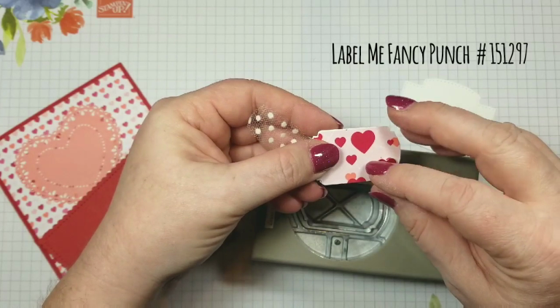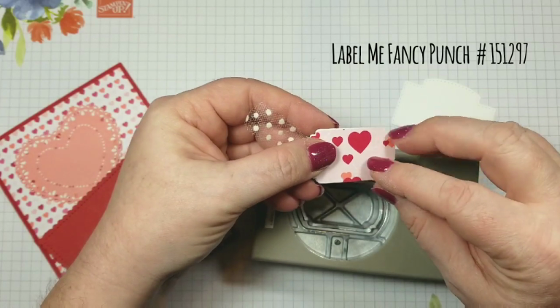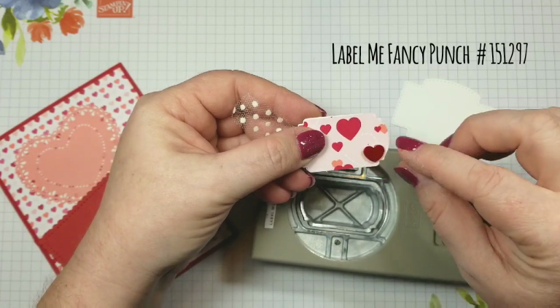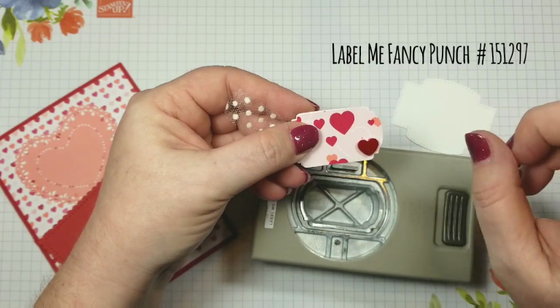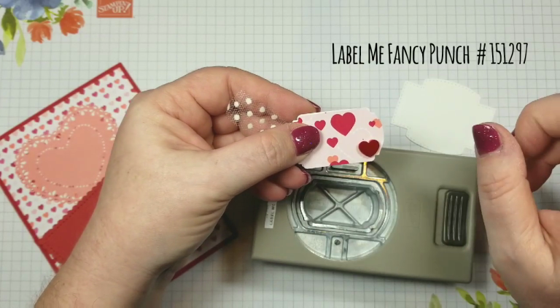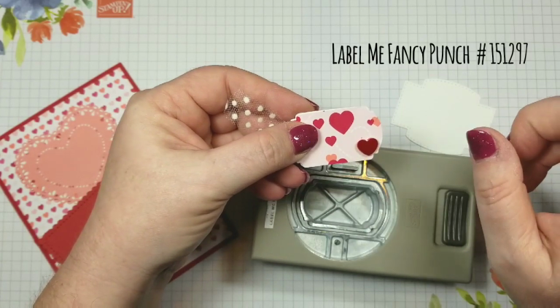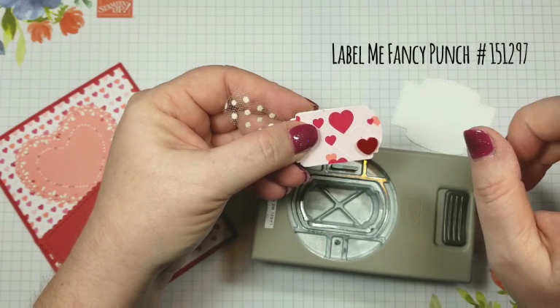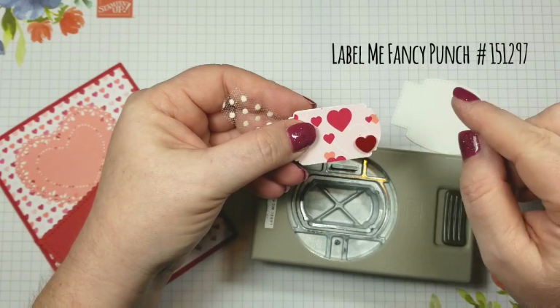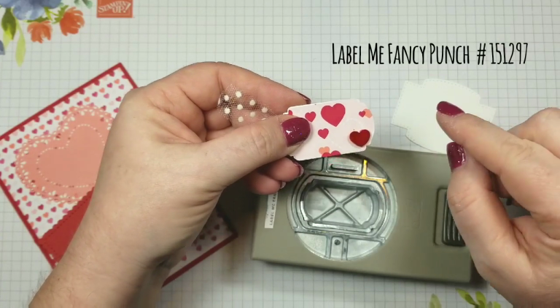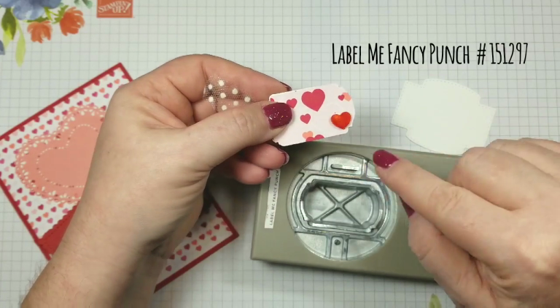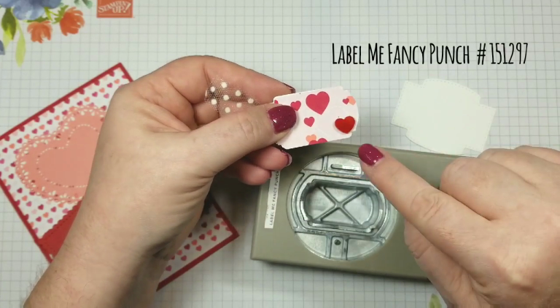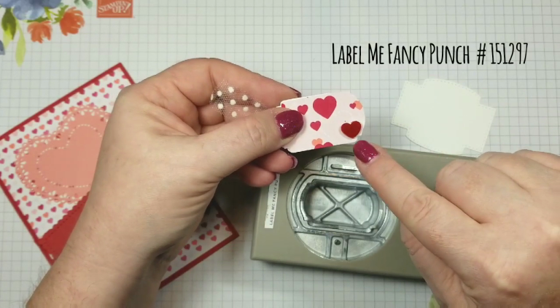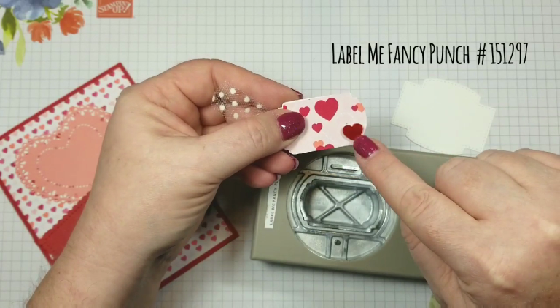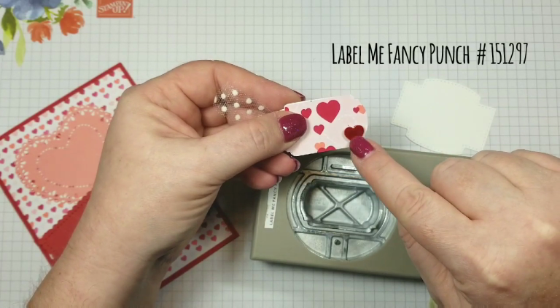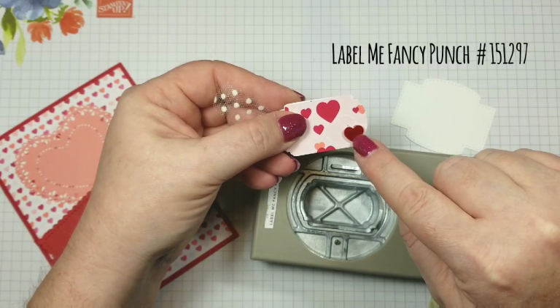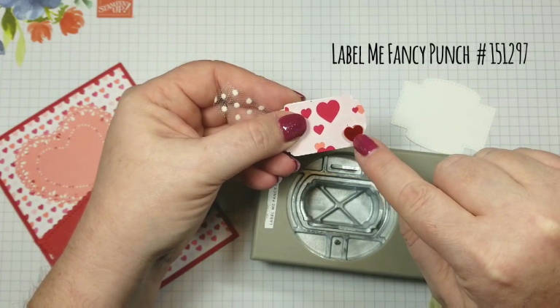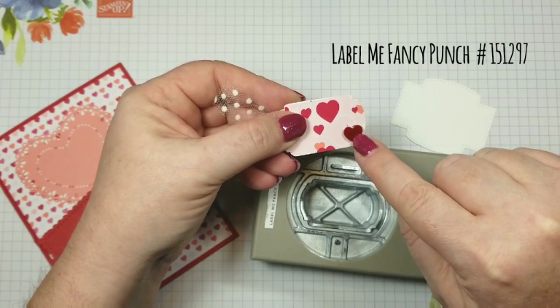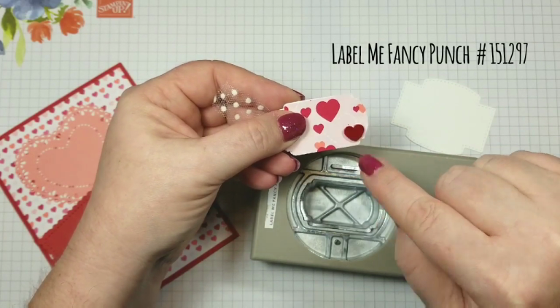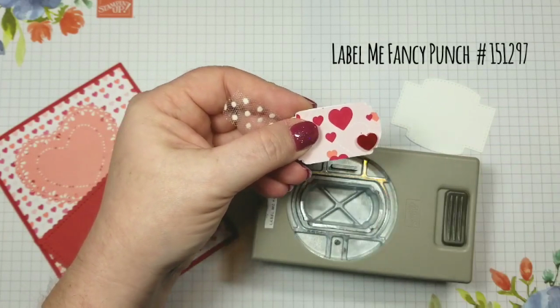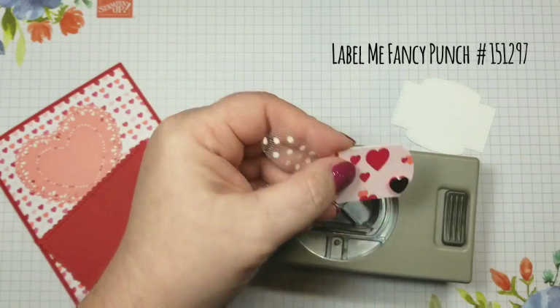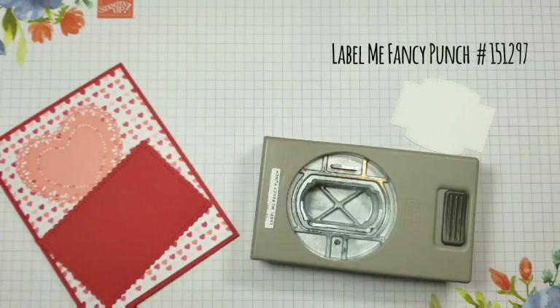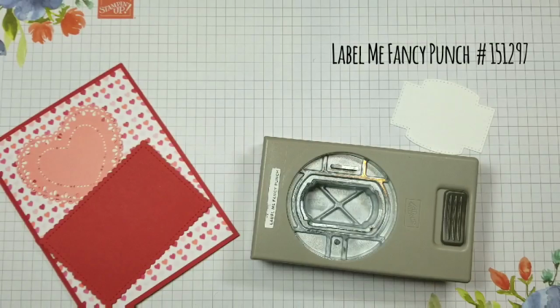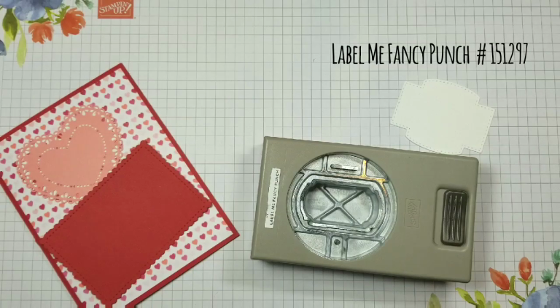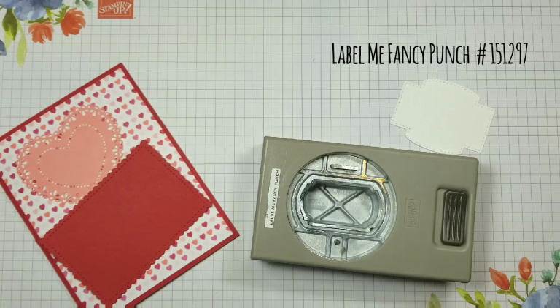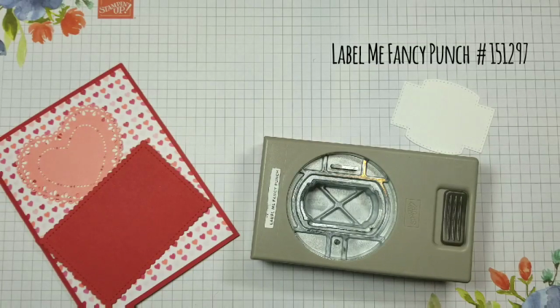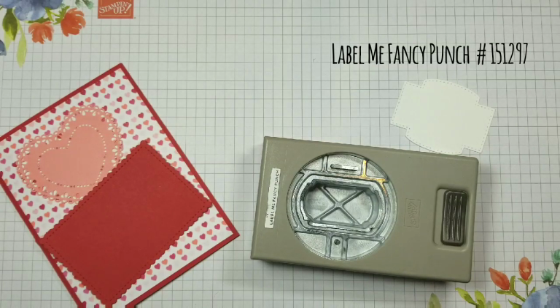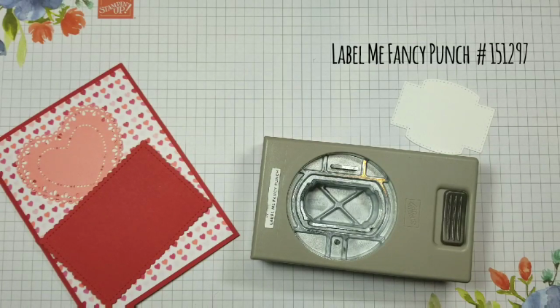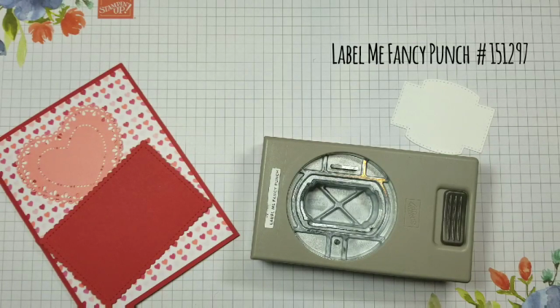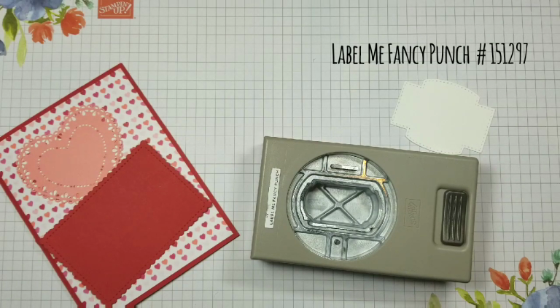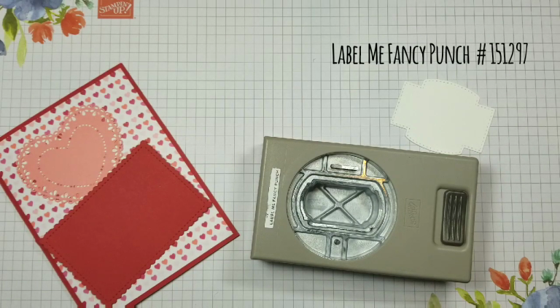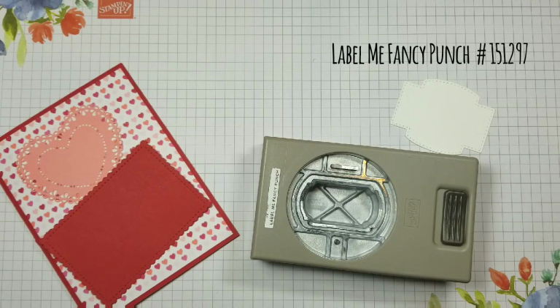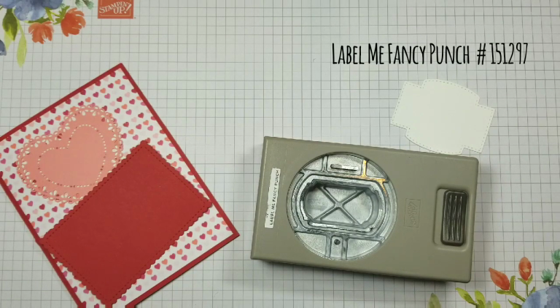Here's a preview for next week — I'm going to show you about this little heart. So that's my preview for next week.